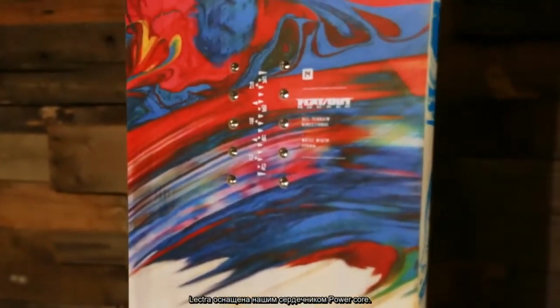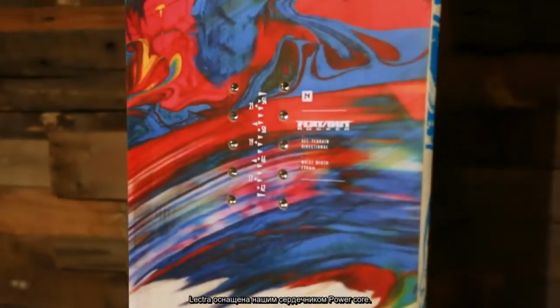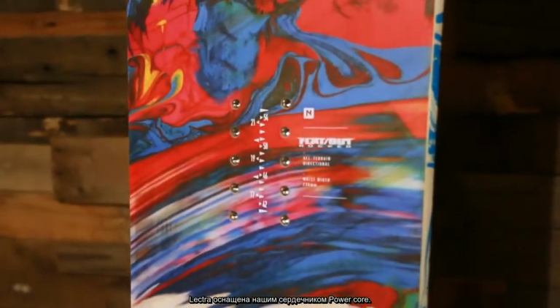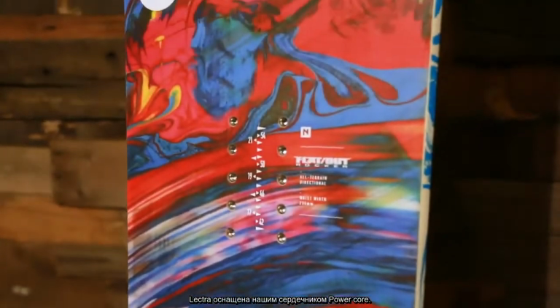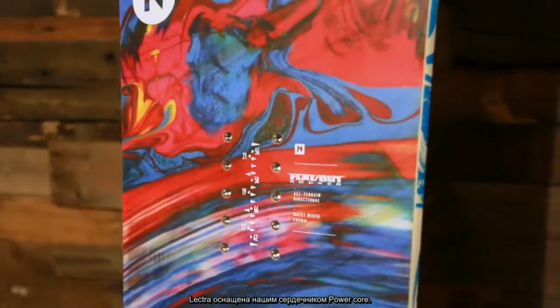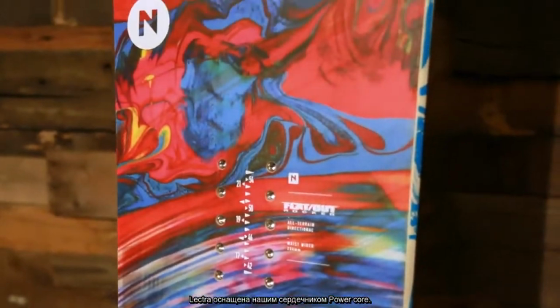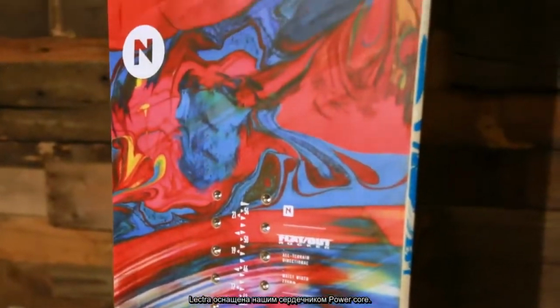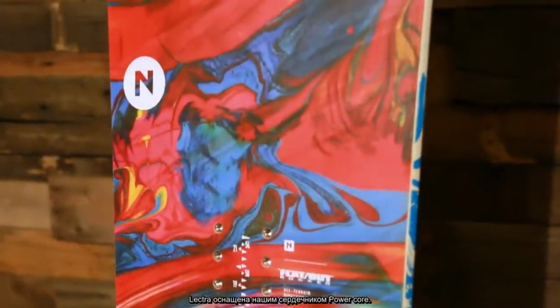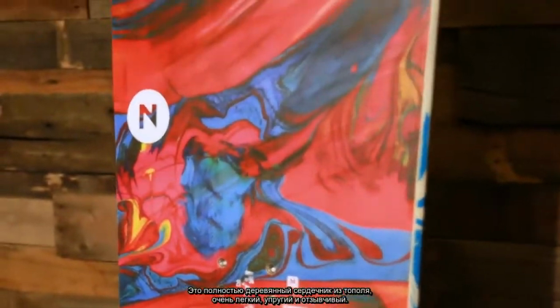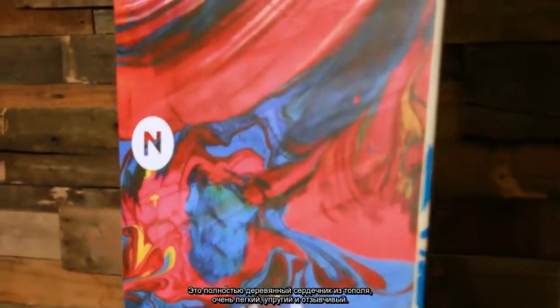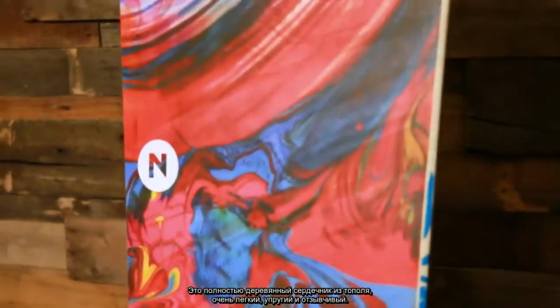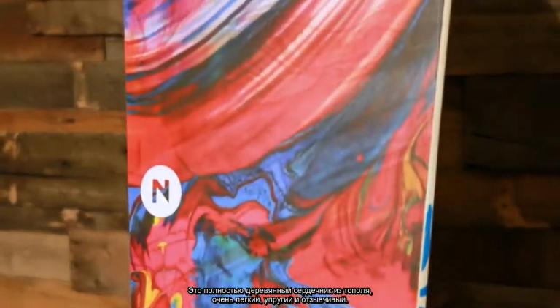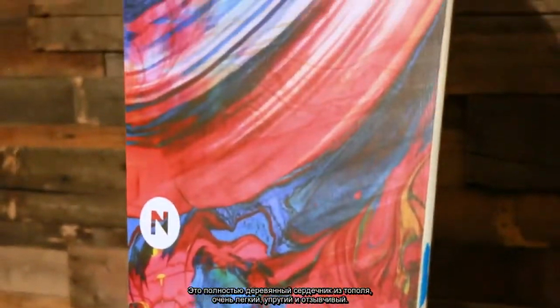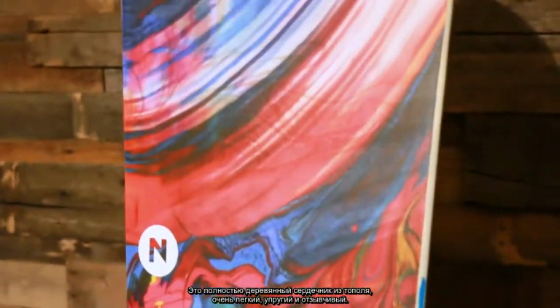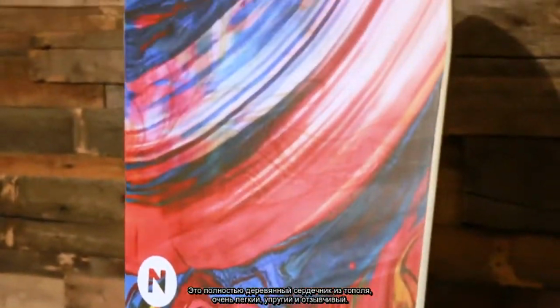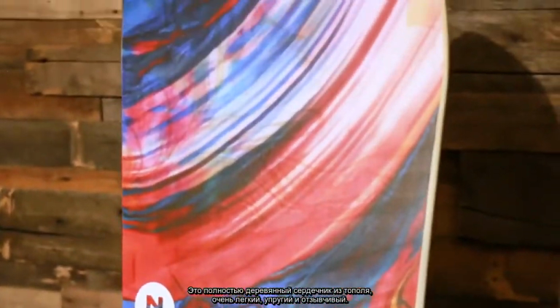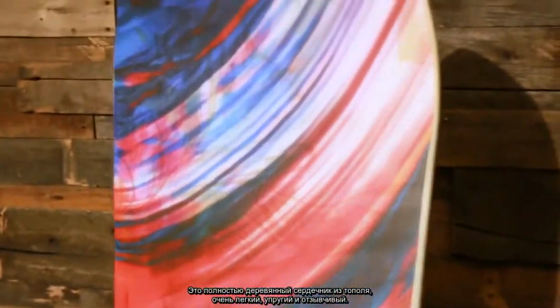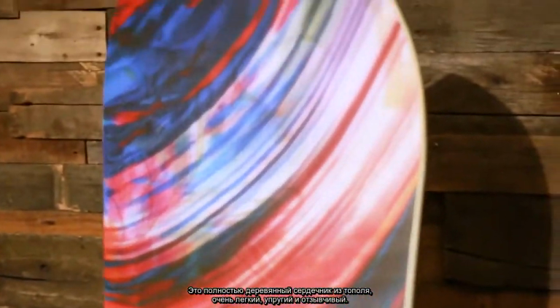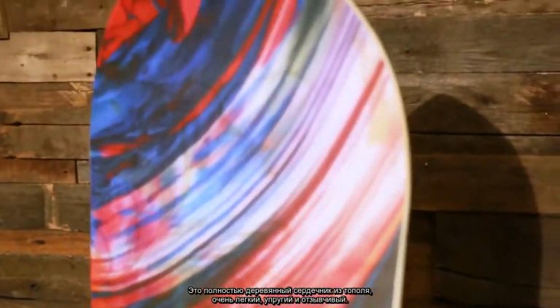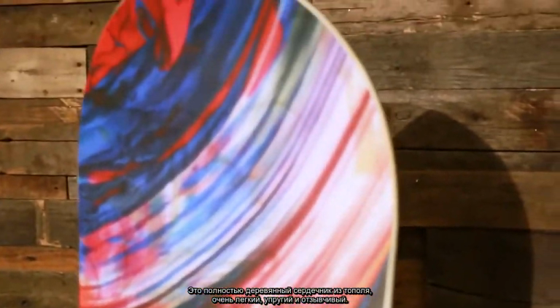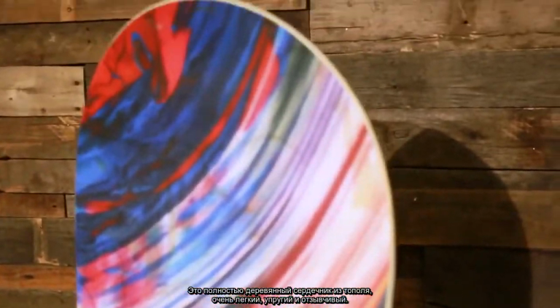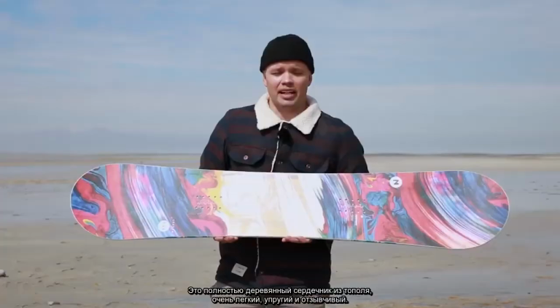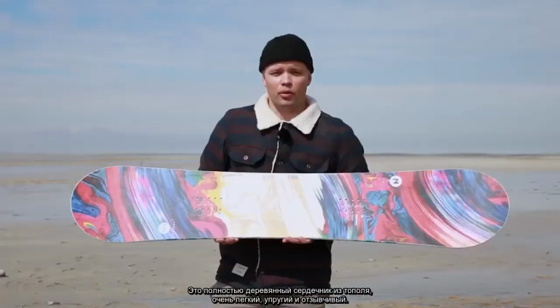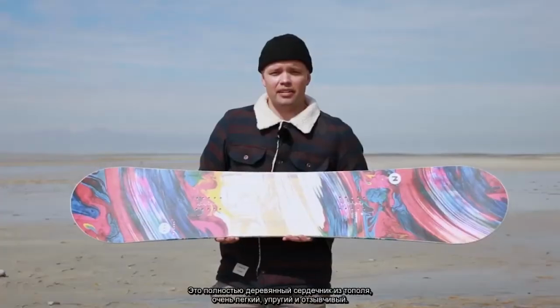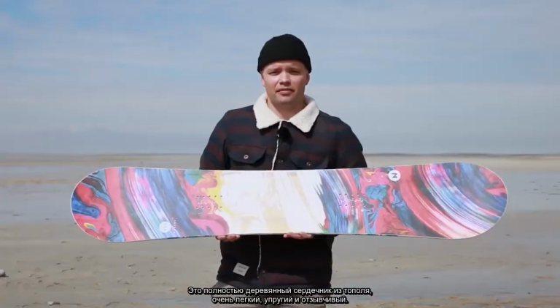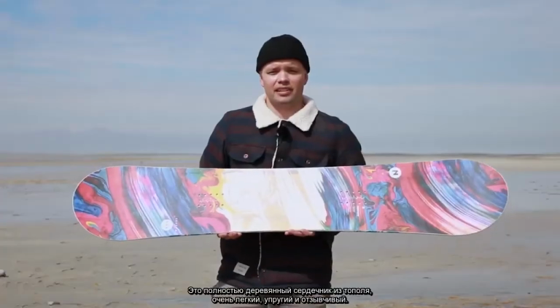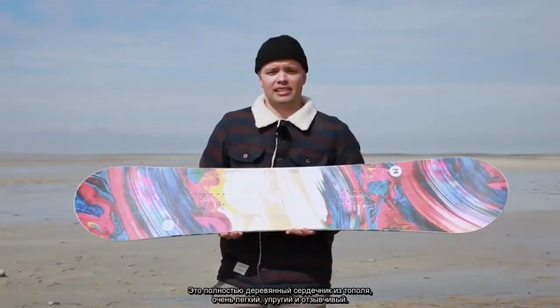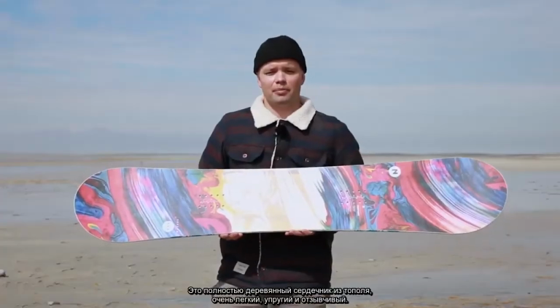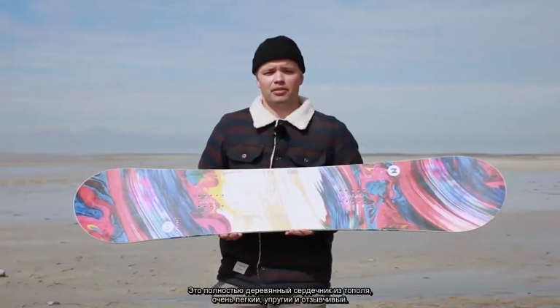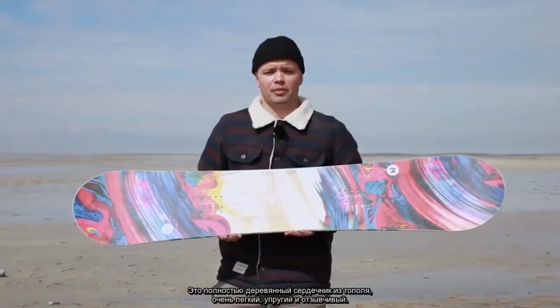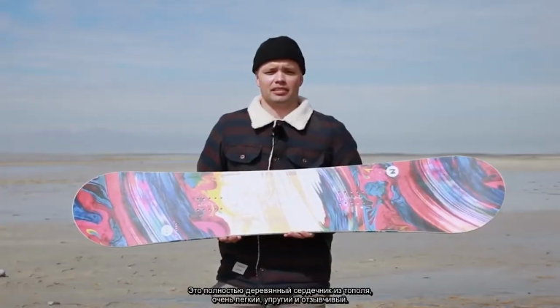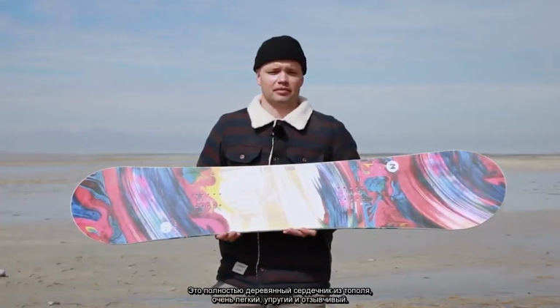The Lectra has our Power Core, which is a tip-to-tail poplar wood core. It's lightweight, very snappy and responsive.